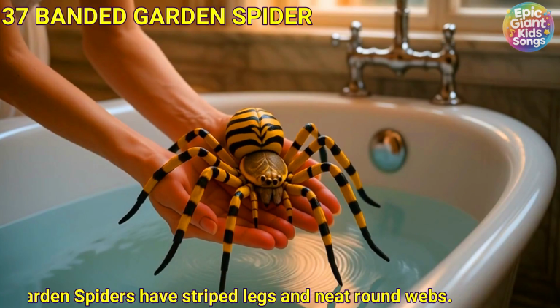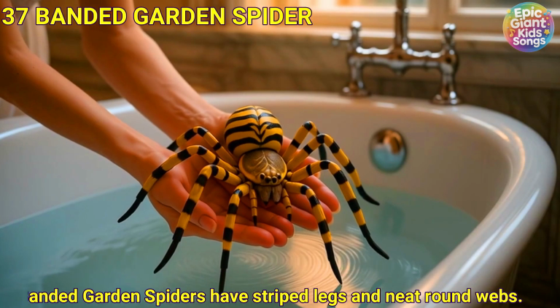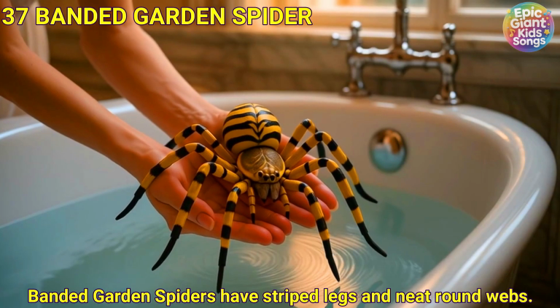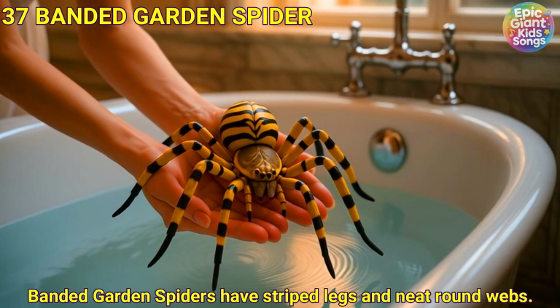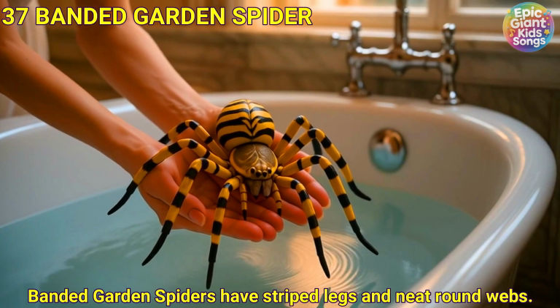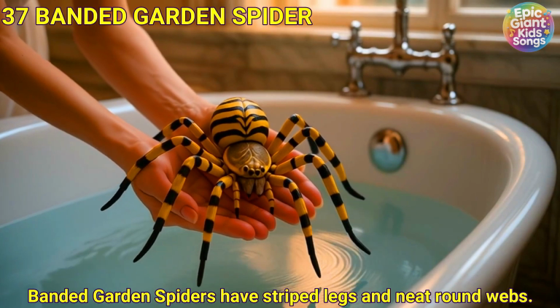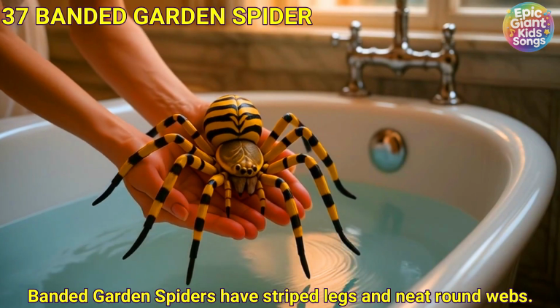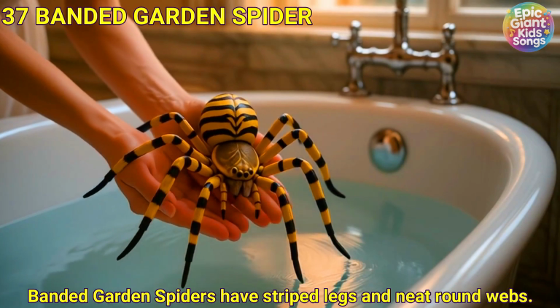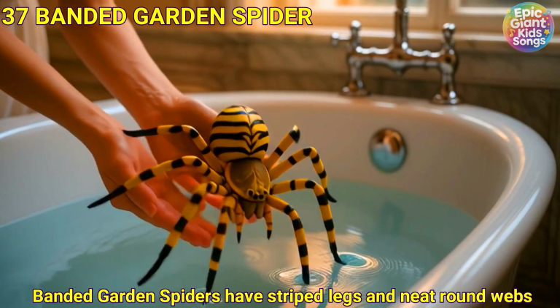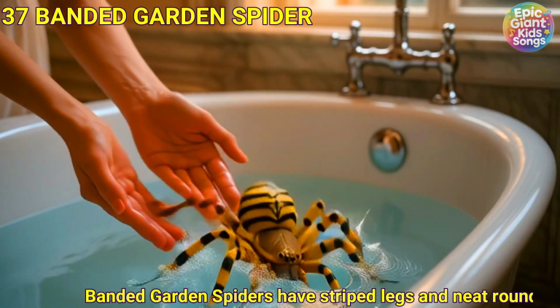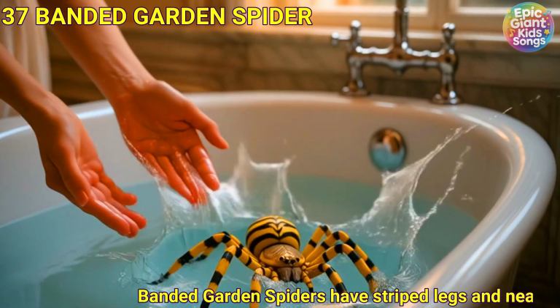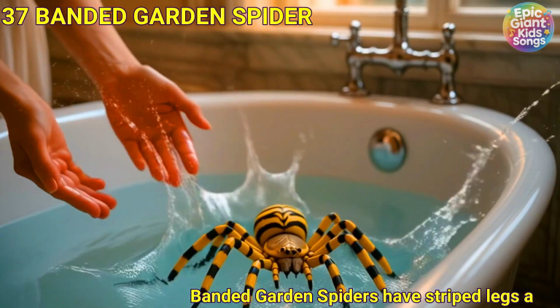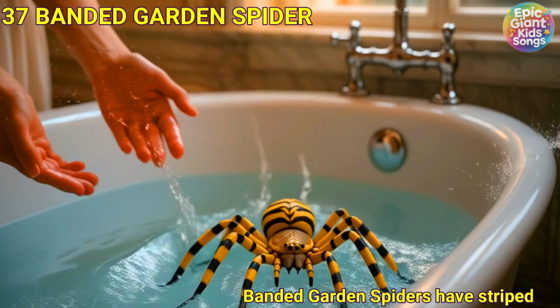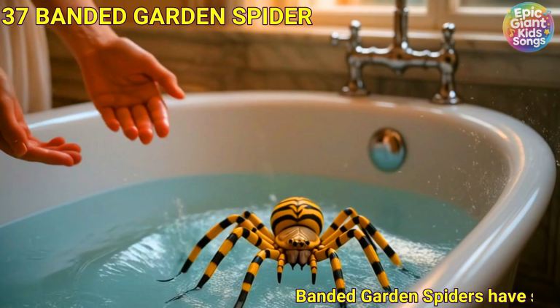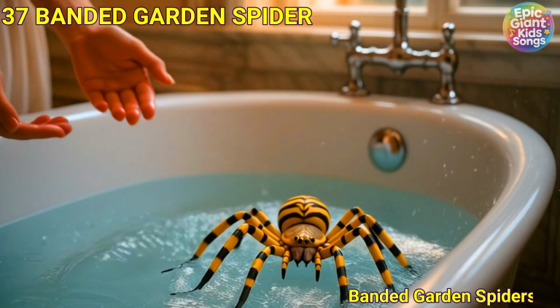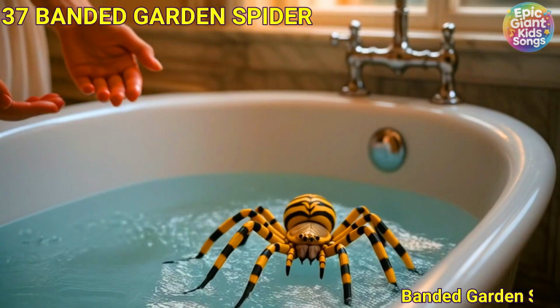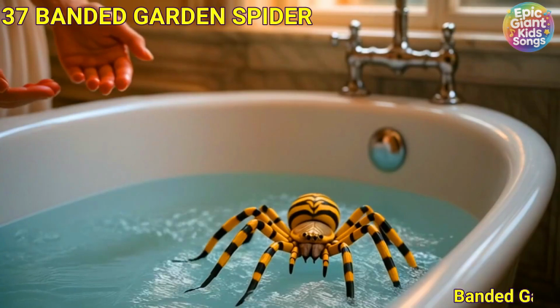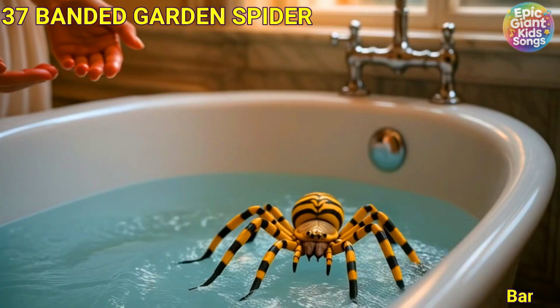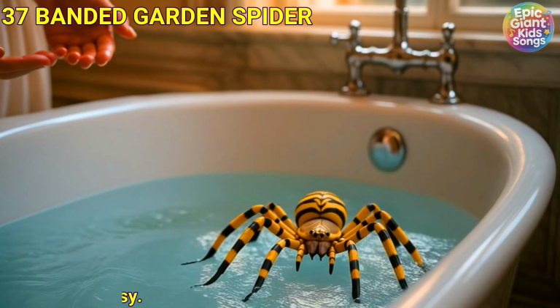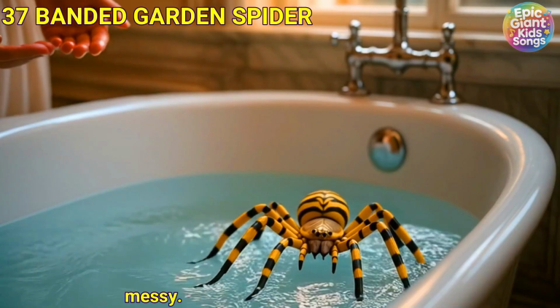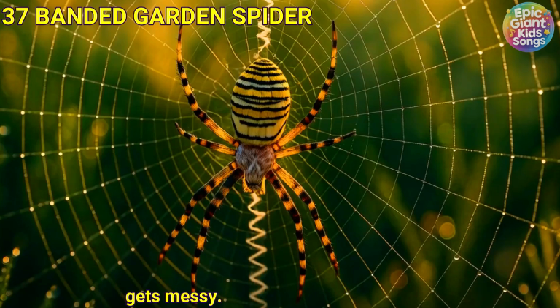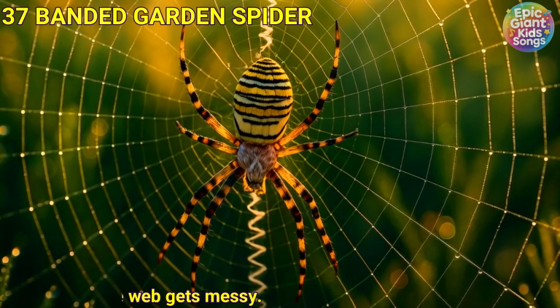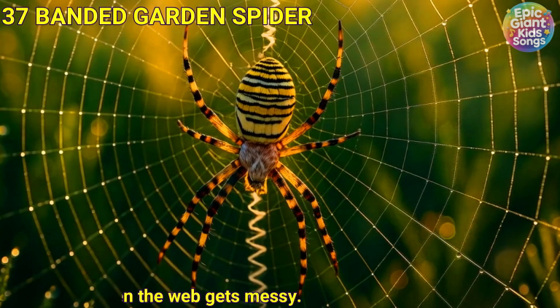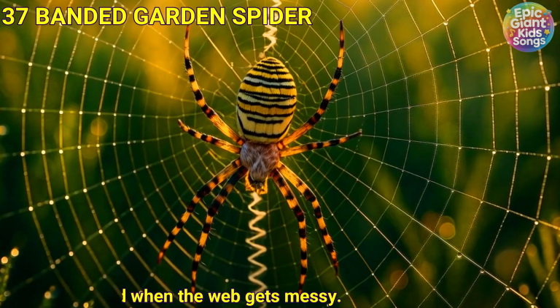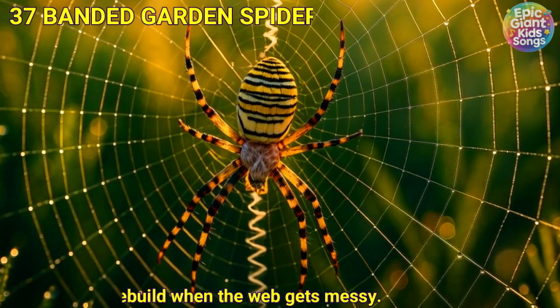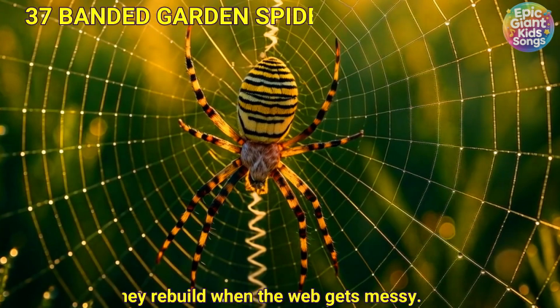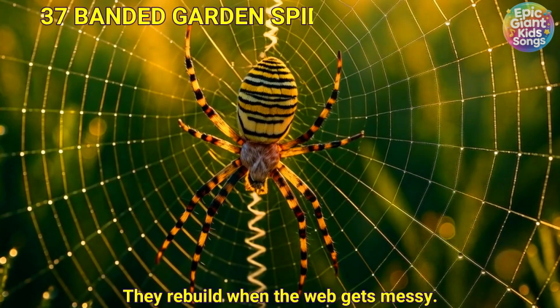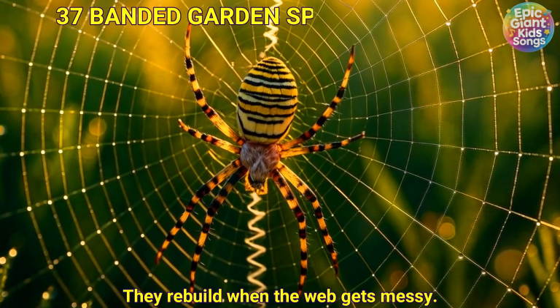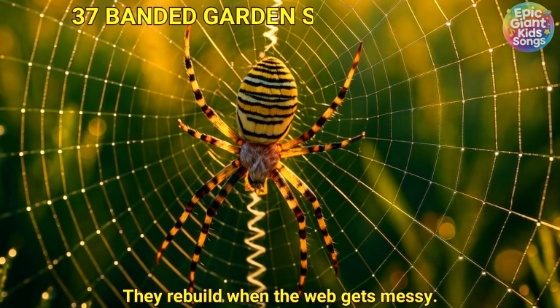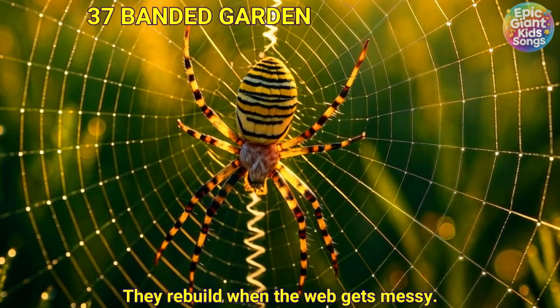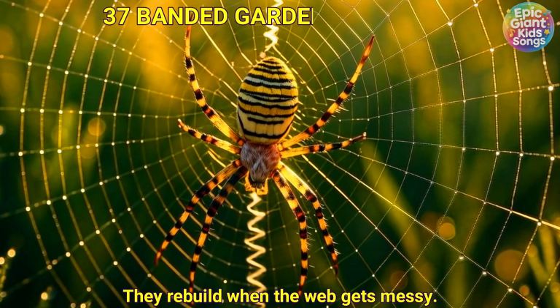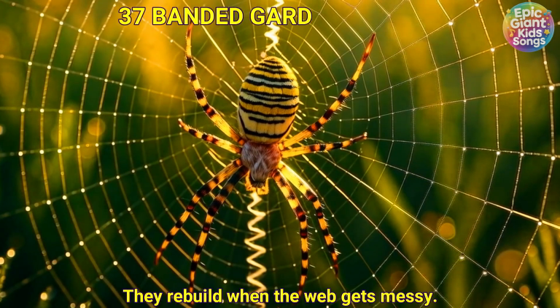Banded garden spider. Banded garden spiders have striped legs and neat round webs. They rebuild when the web gets messy.